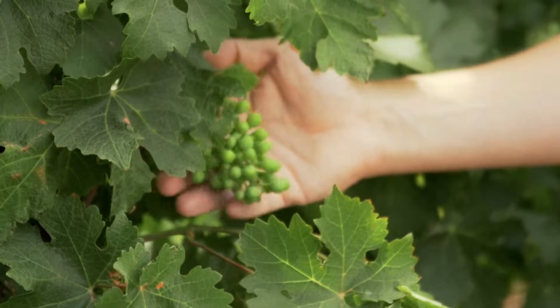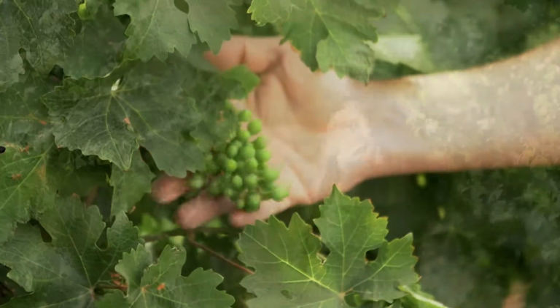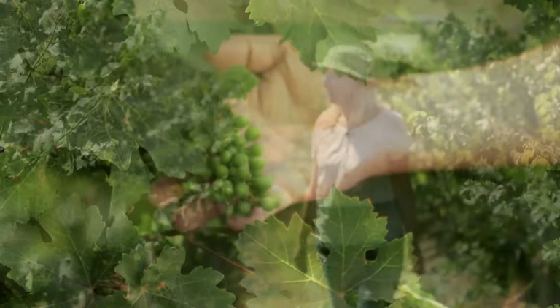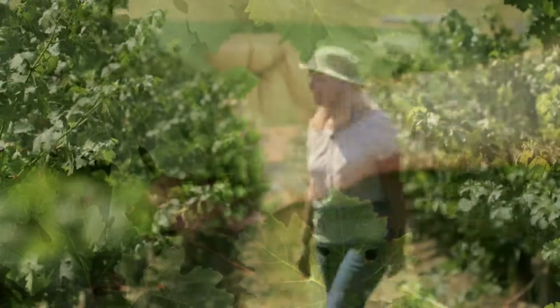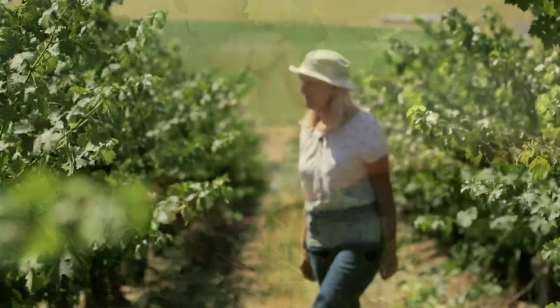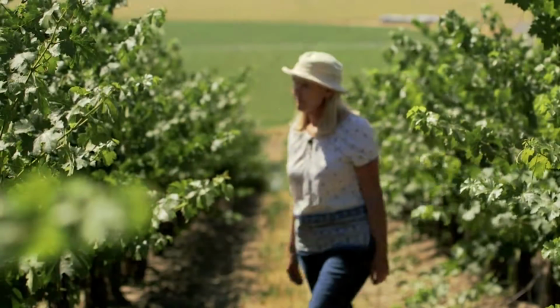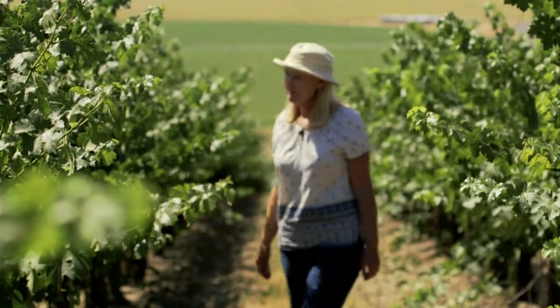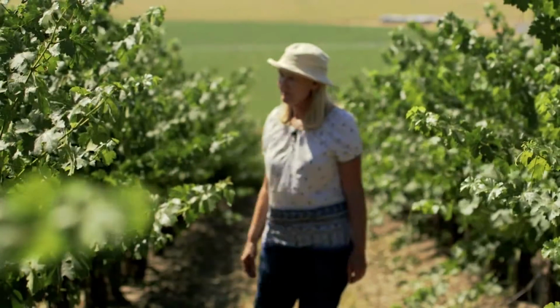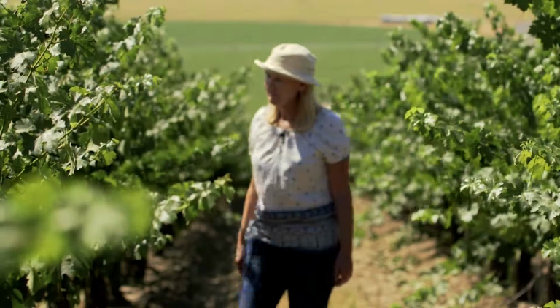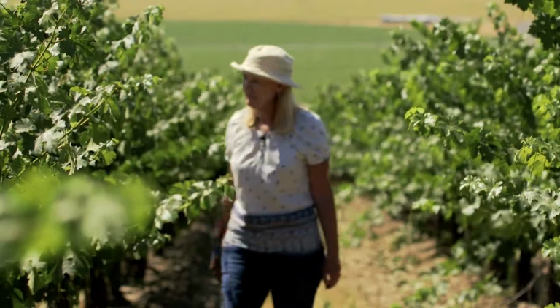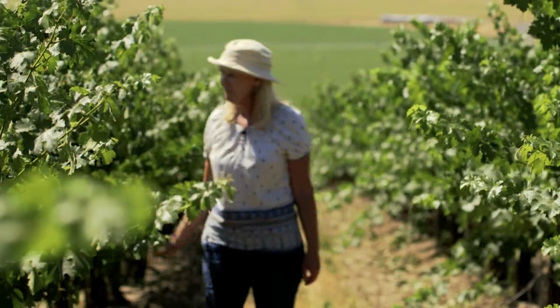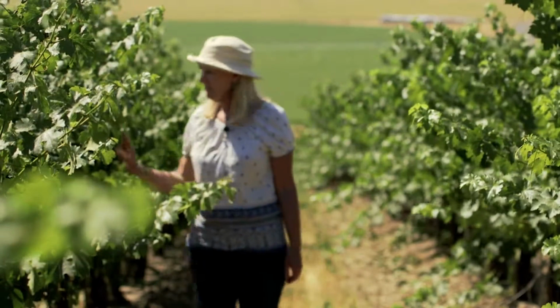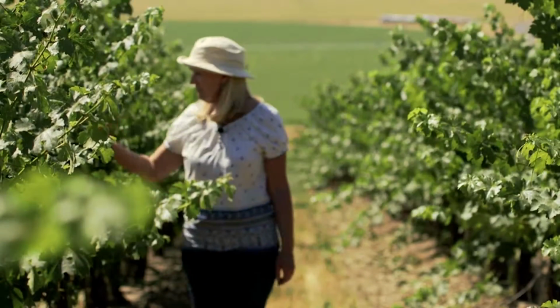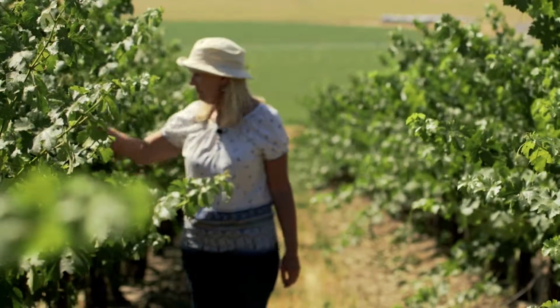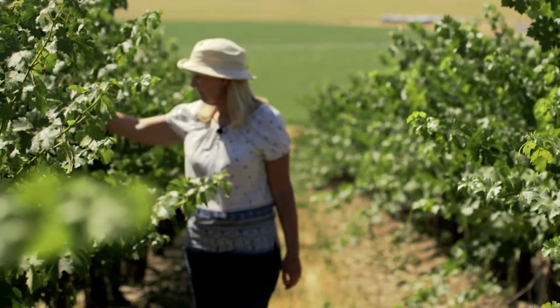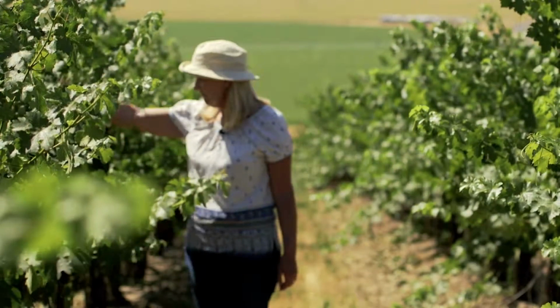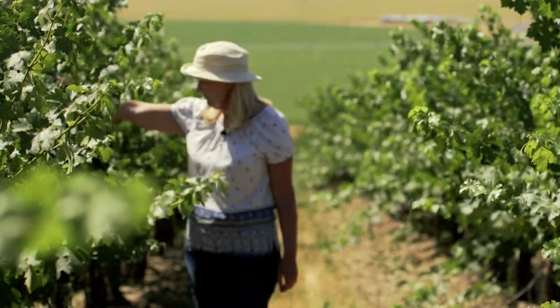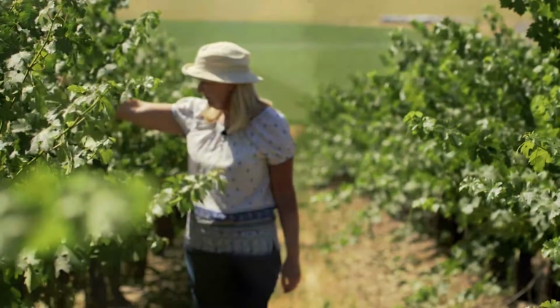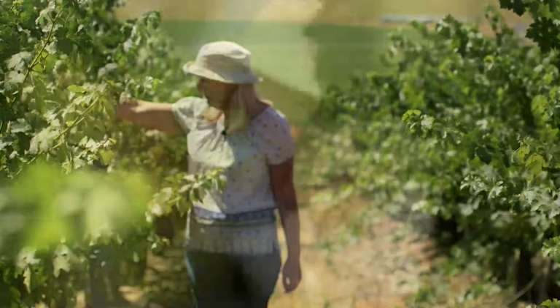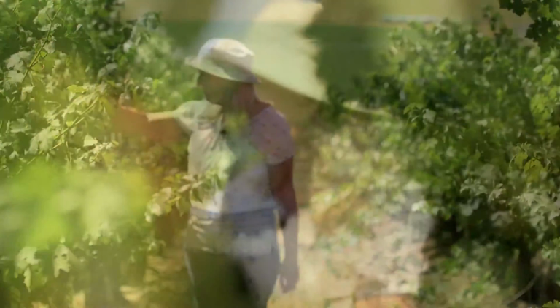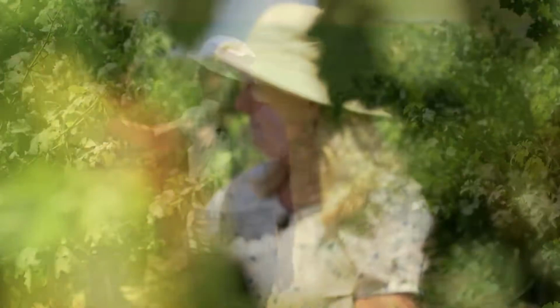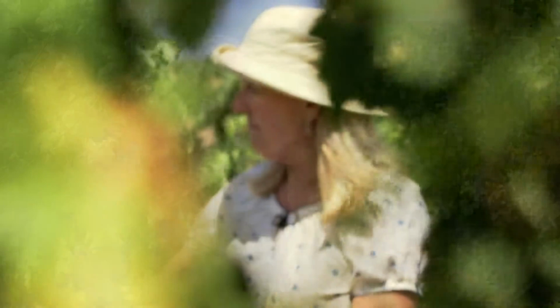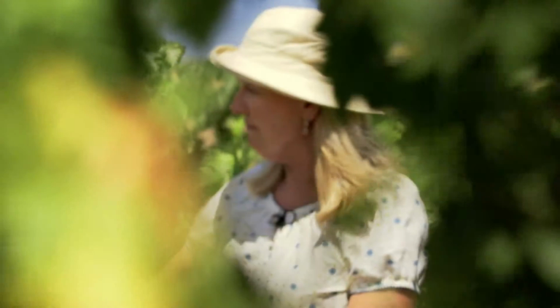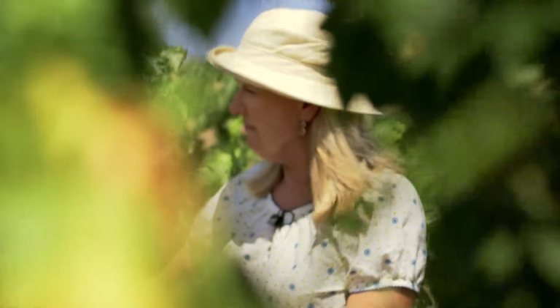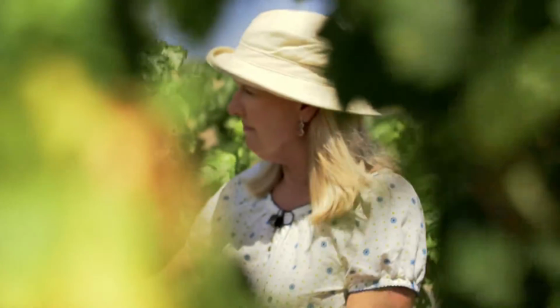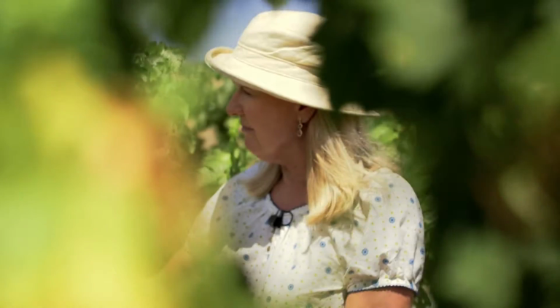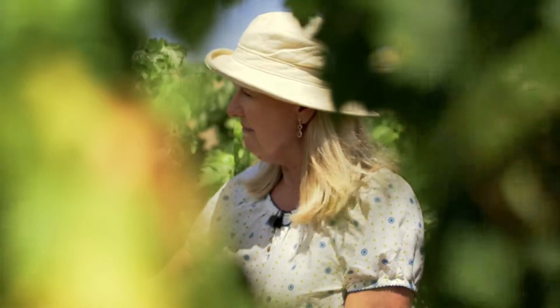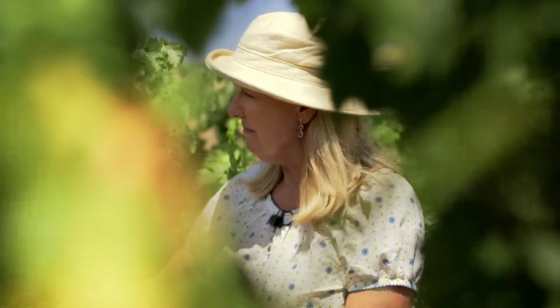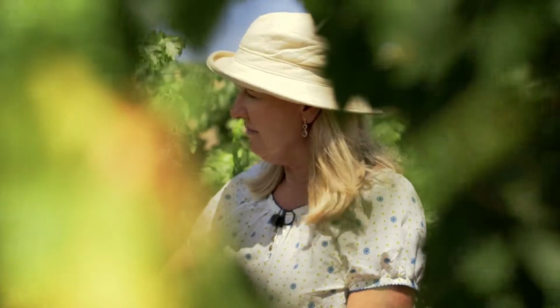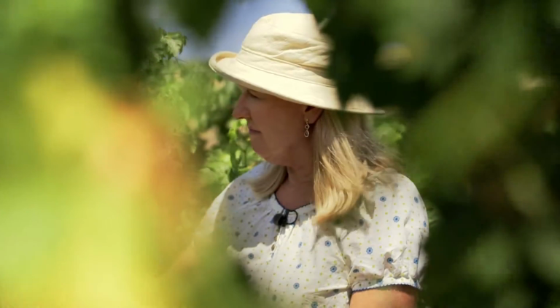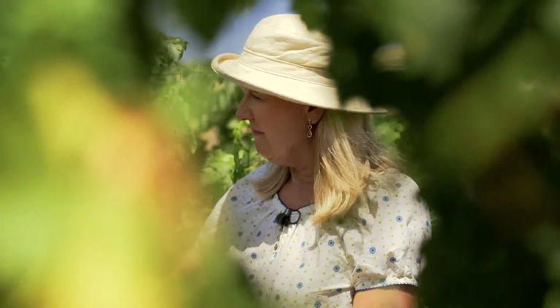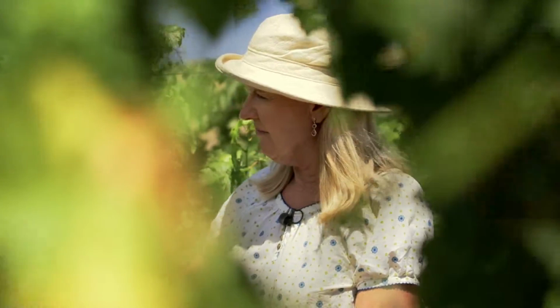Mimi Nye is our vineyard manager and resident grape guru. She can best explain what's happening in the vineyard right now.